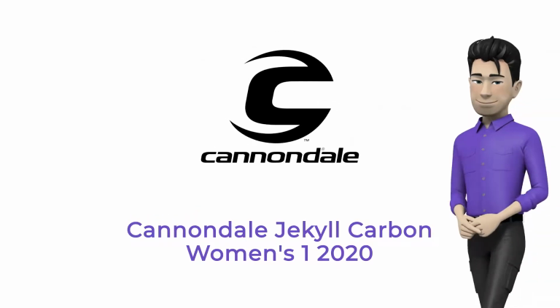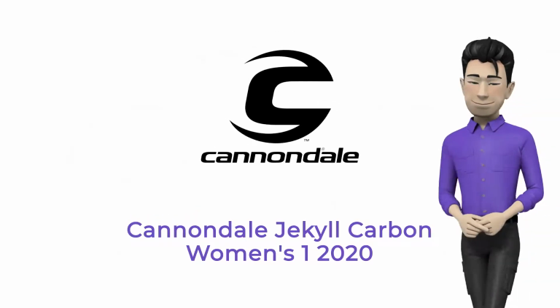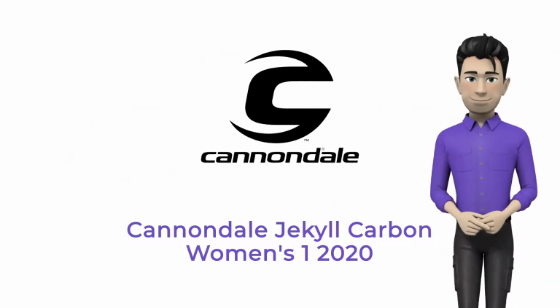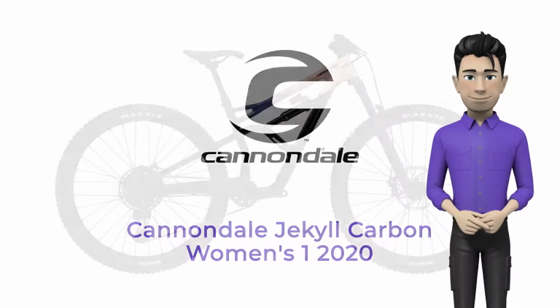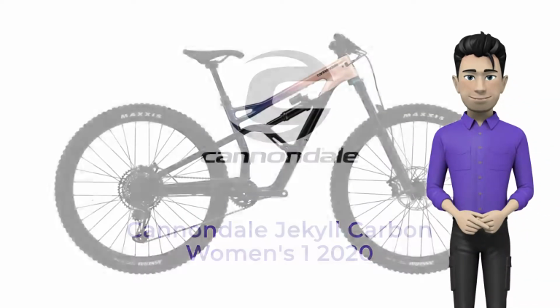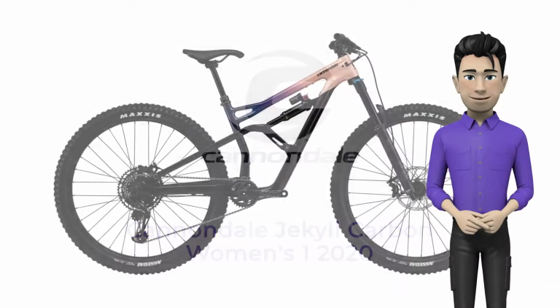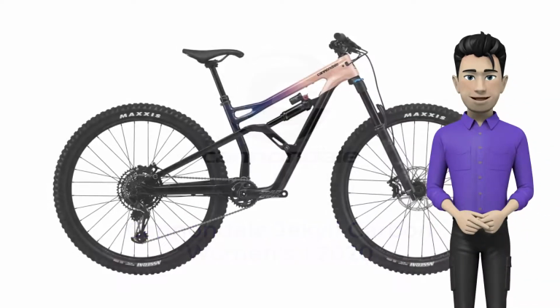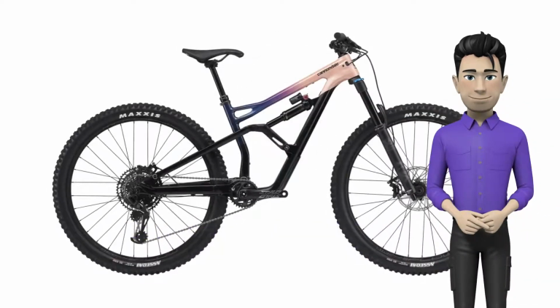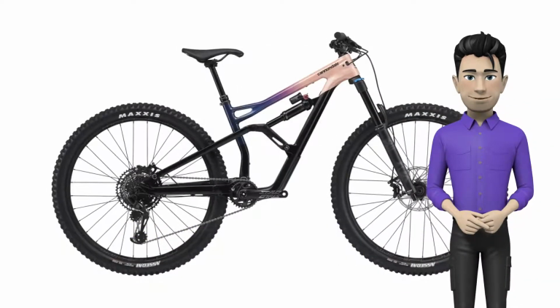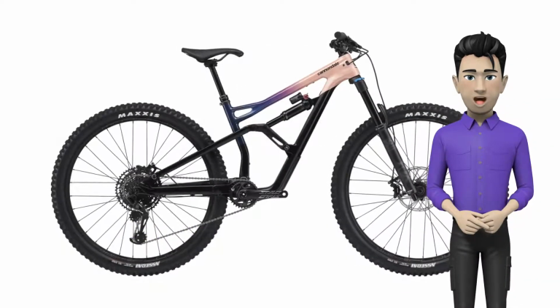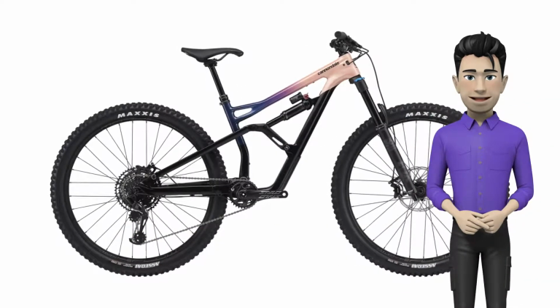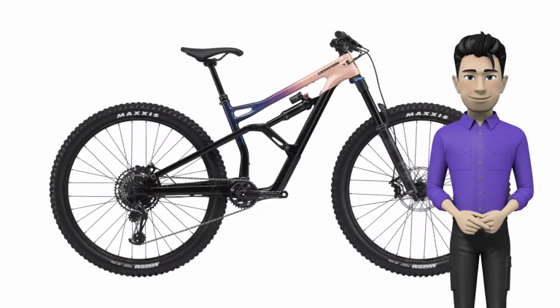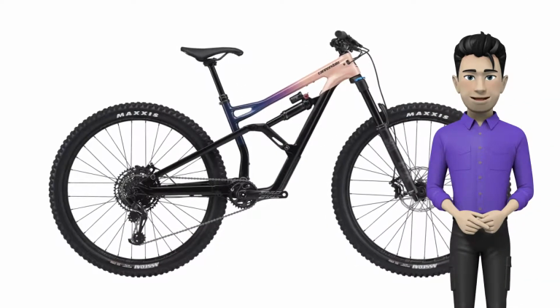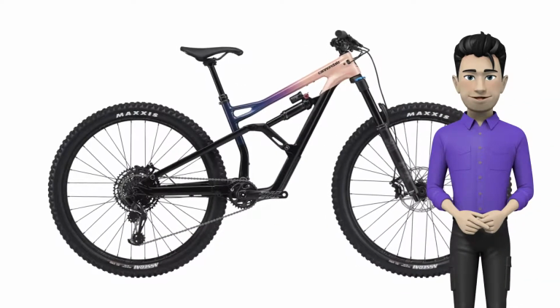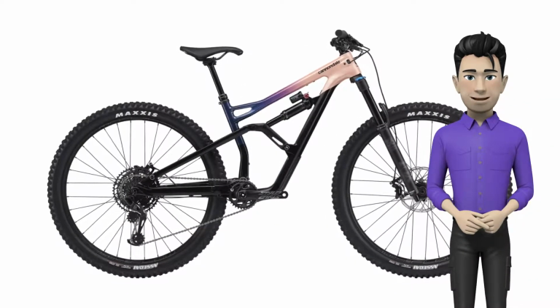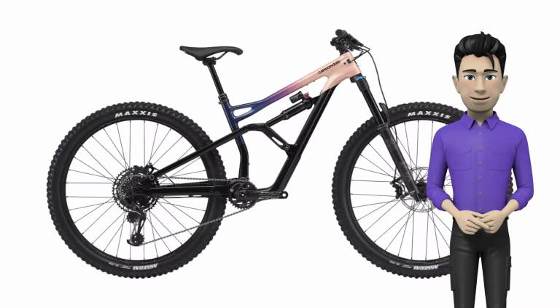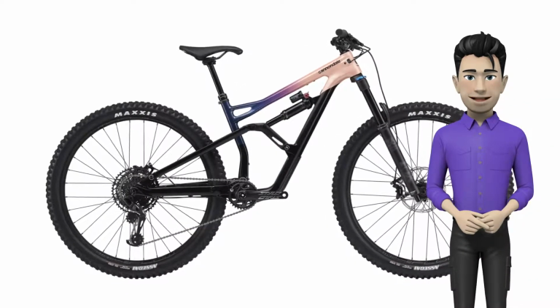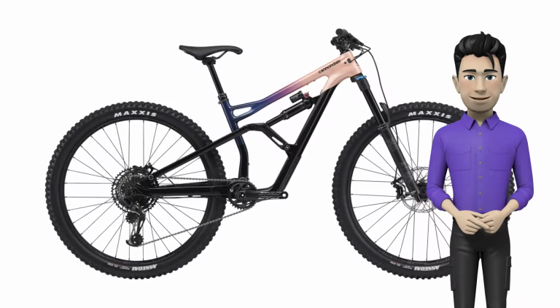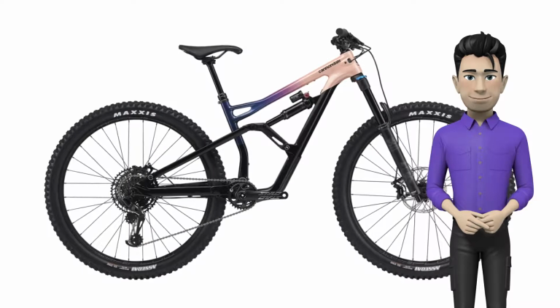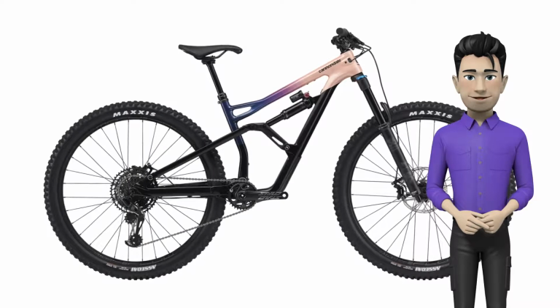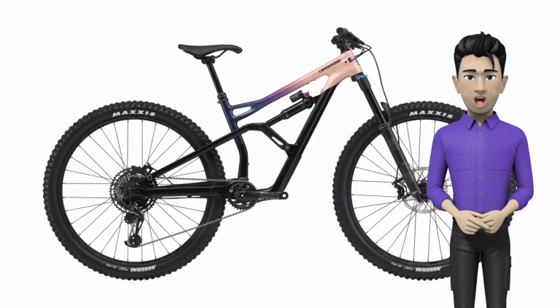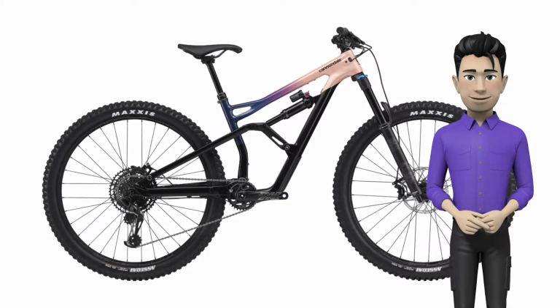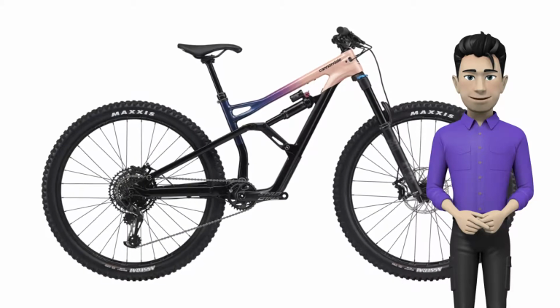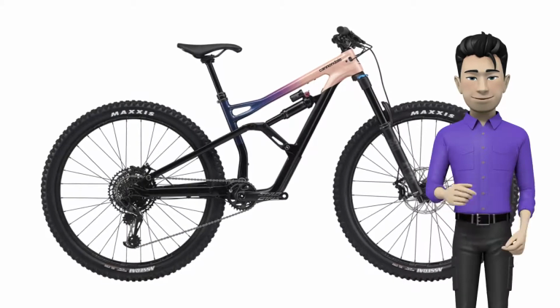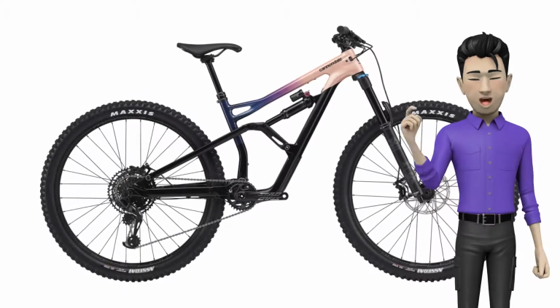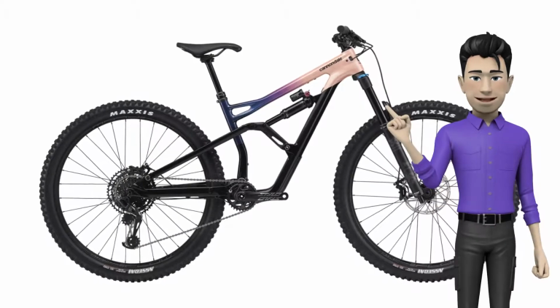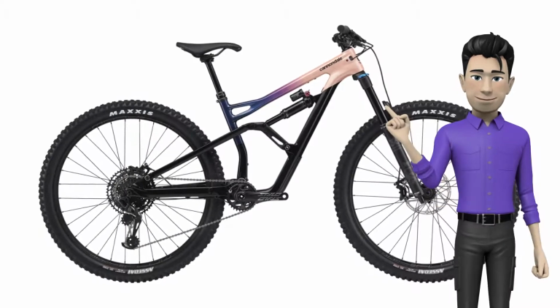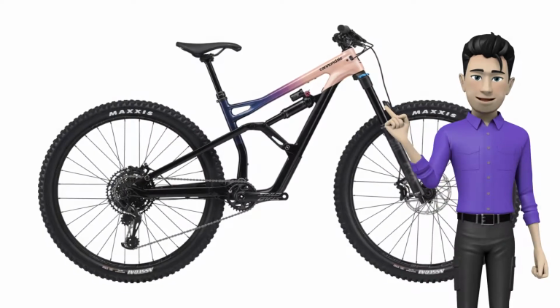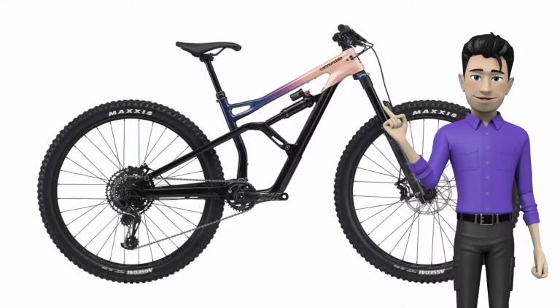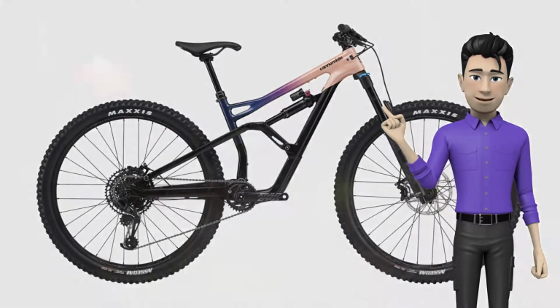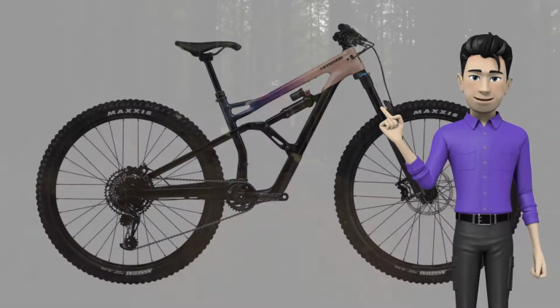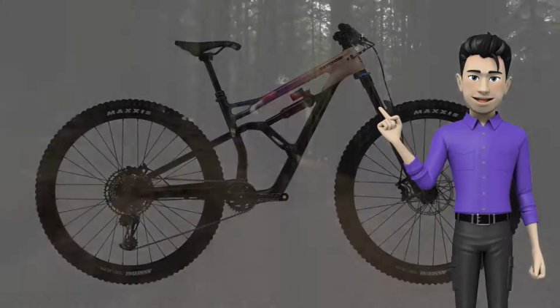Here we are again. We're glad to introduce you to the Cannondale Jekyll Carbon Women's 1, 2020 model year.